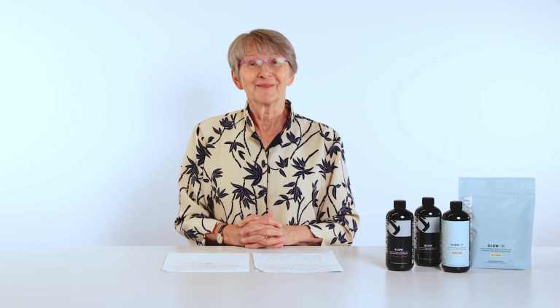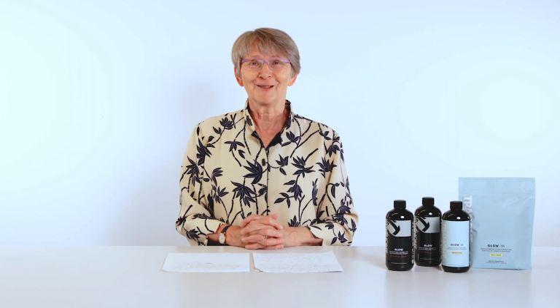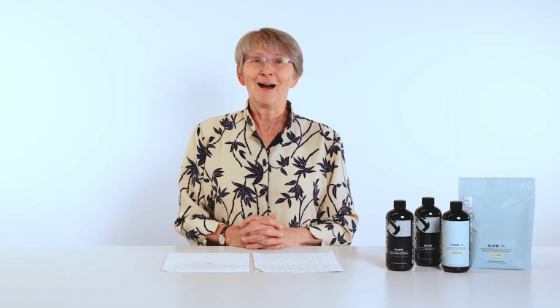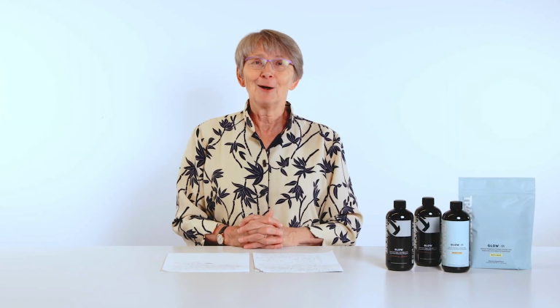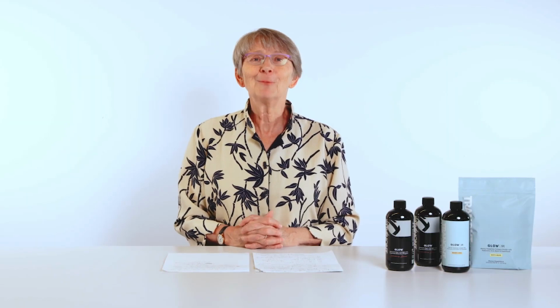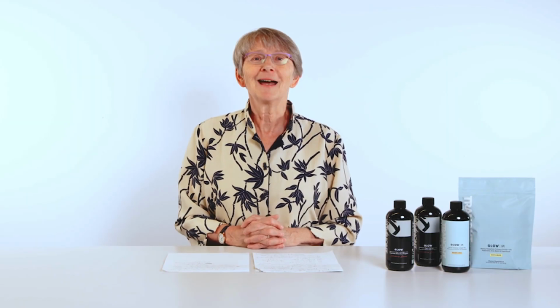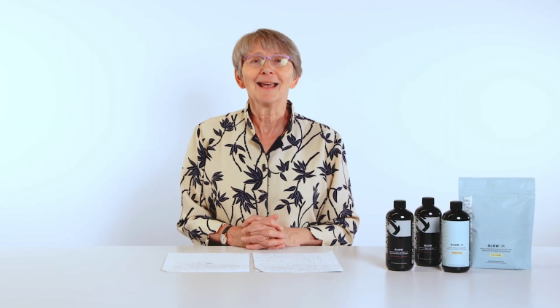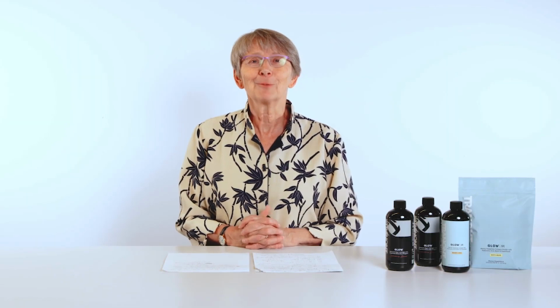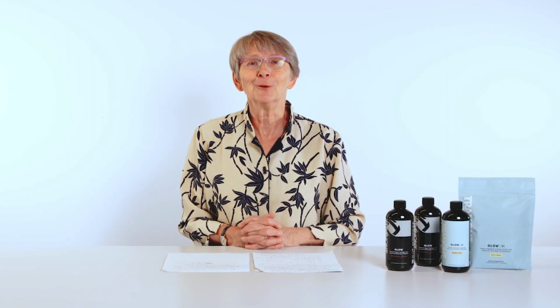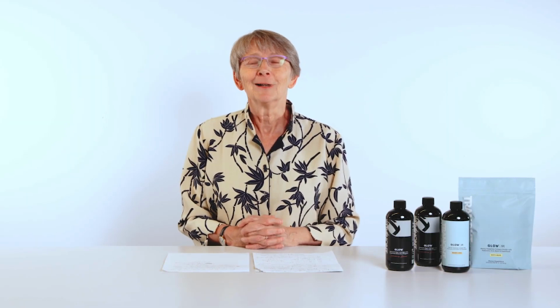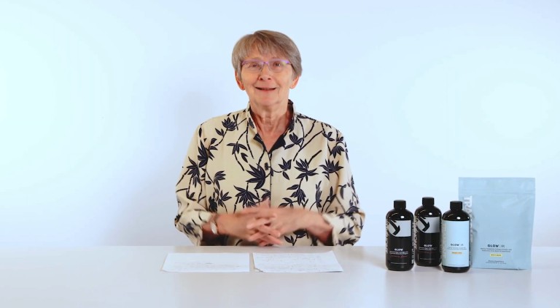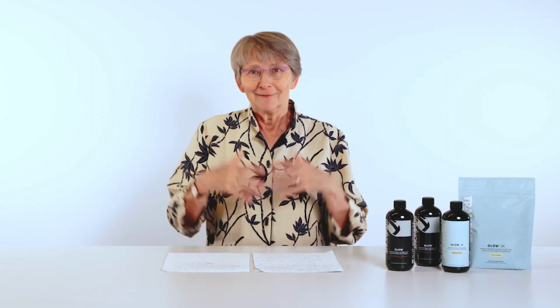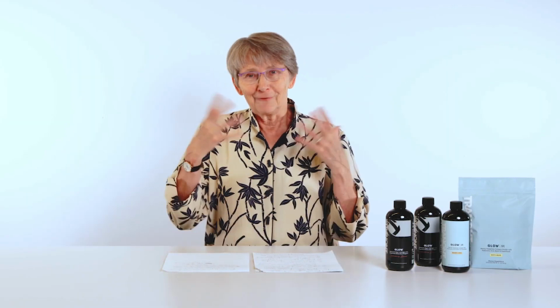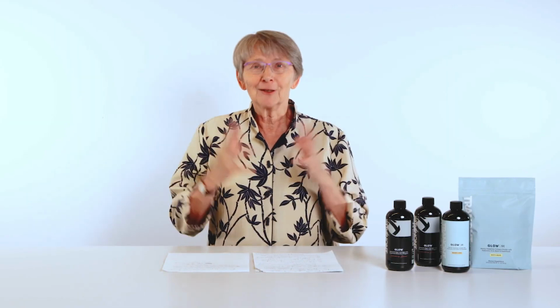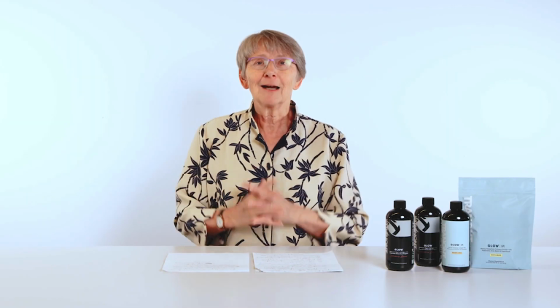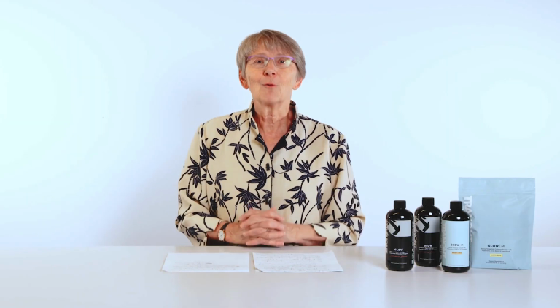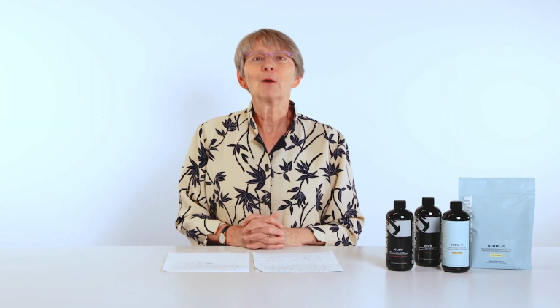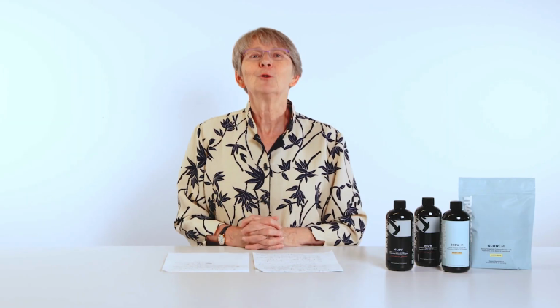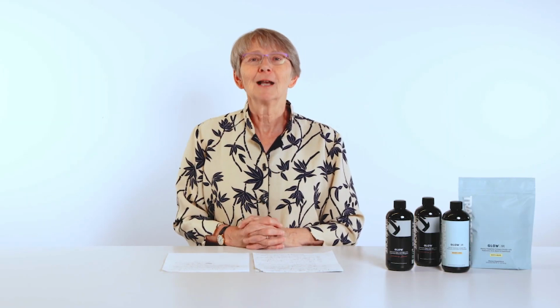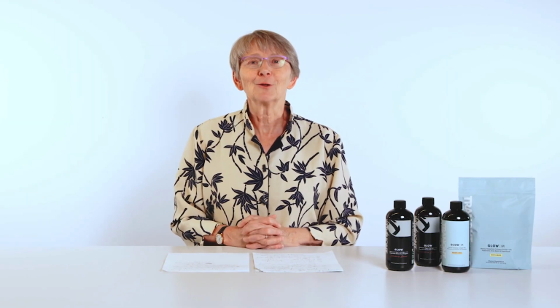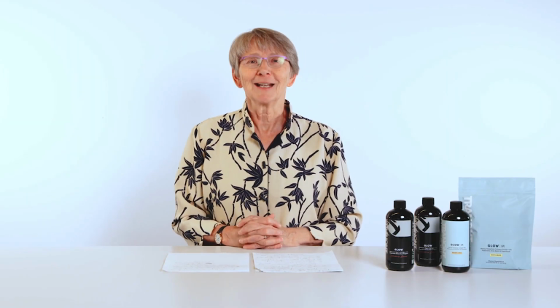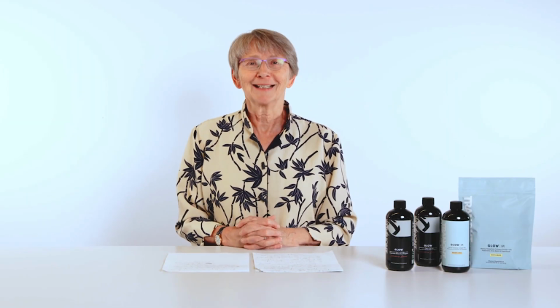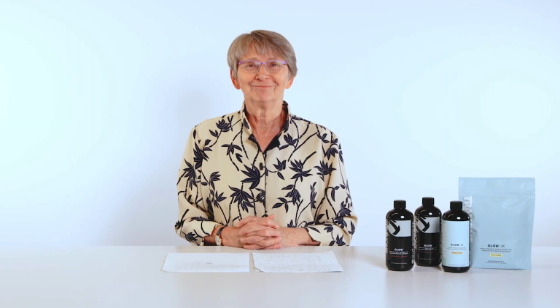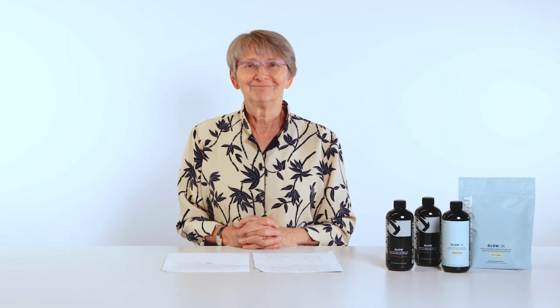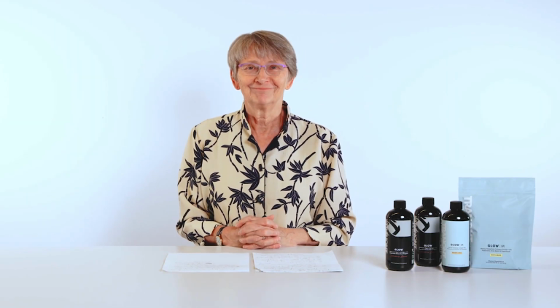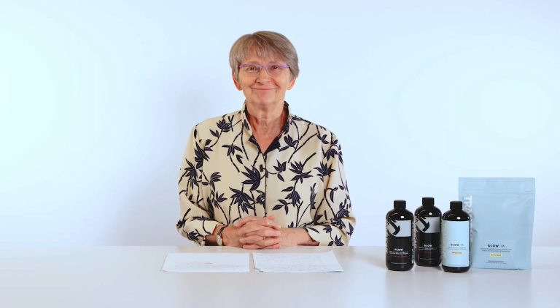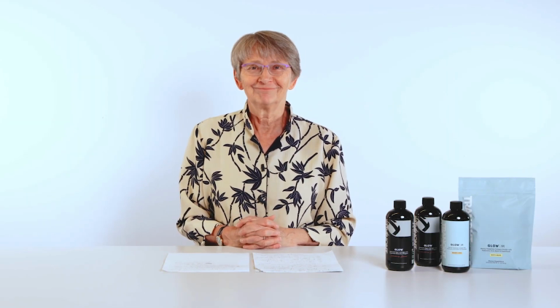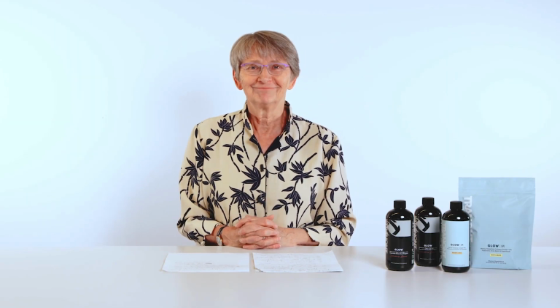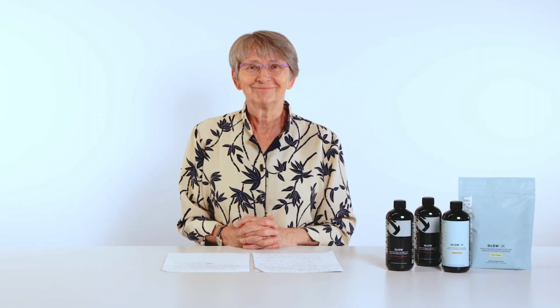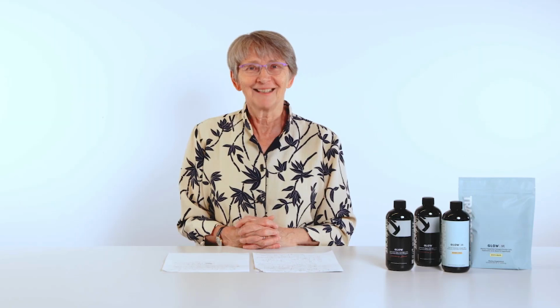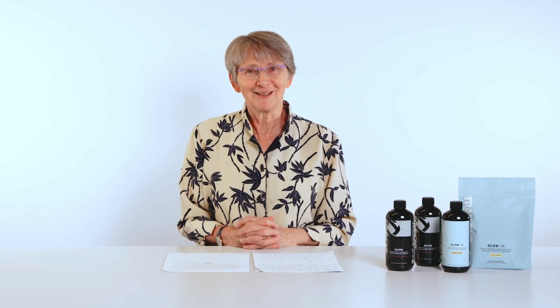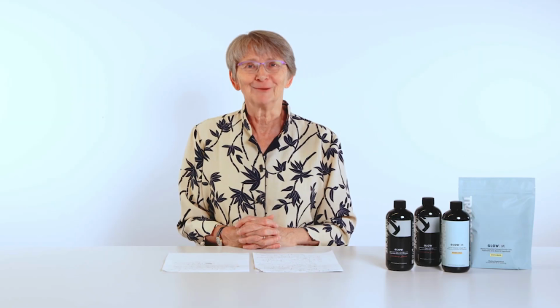So I hope that helped you figure out what you'd like to take. Thank you.